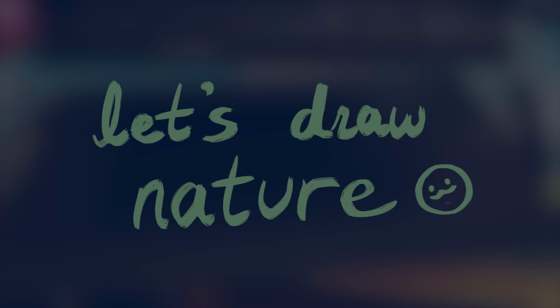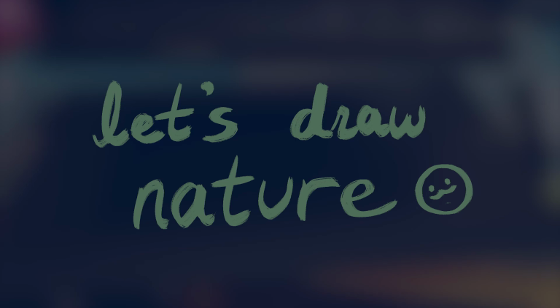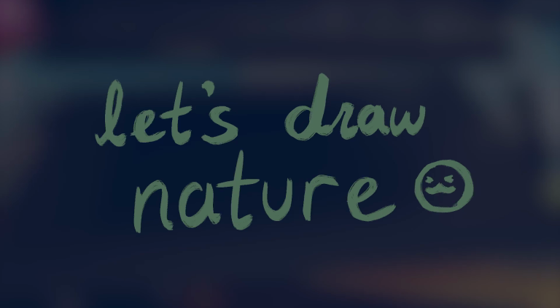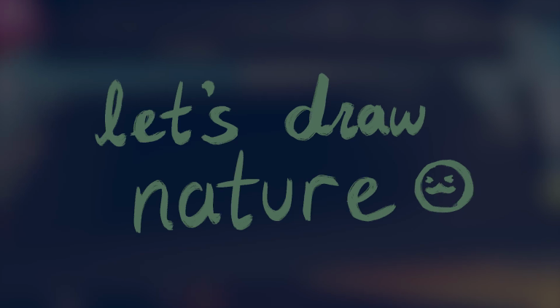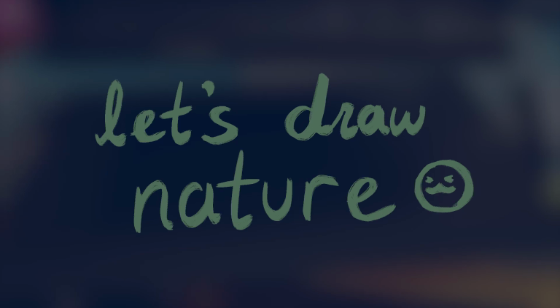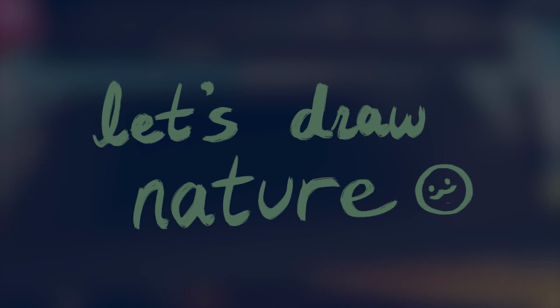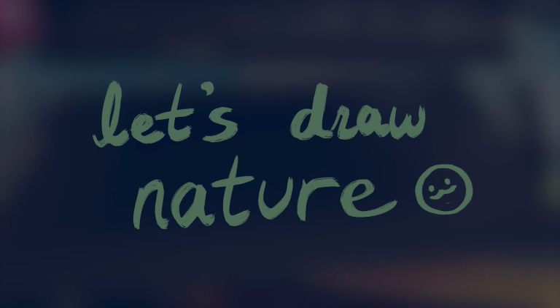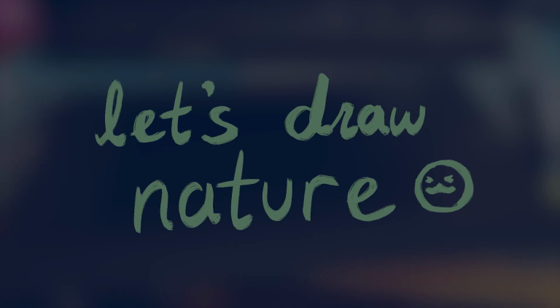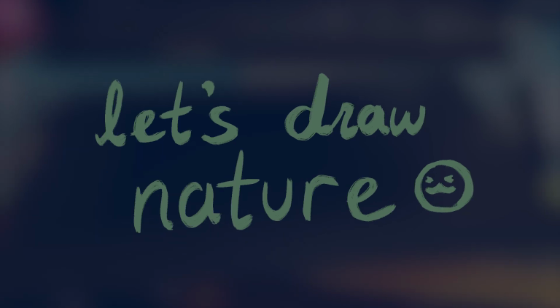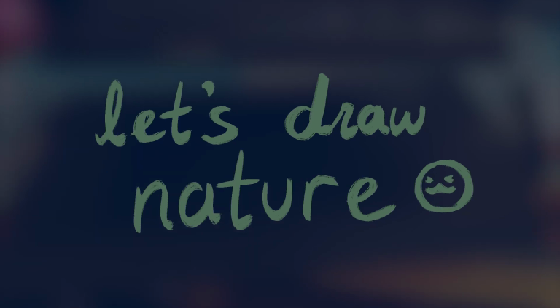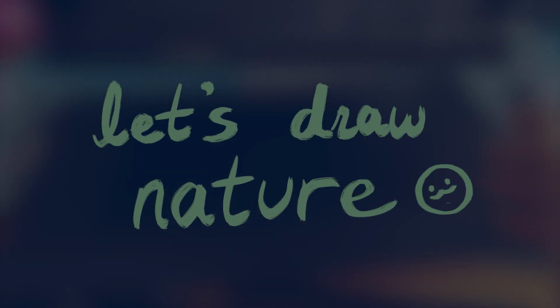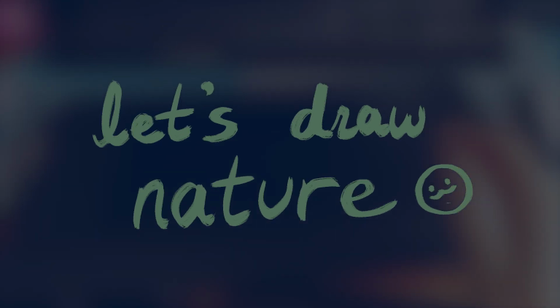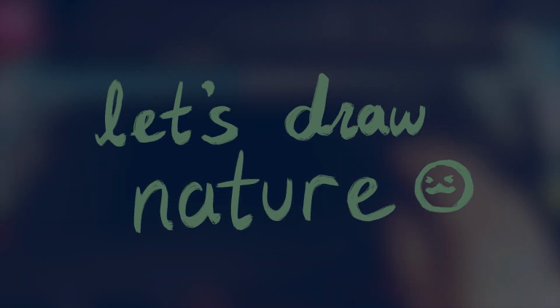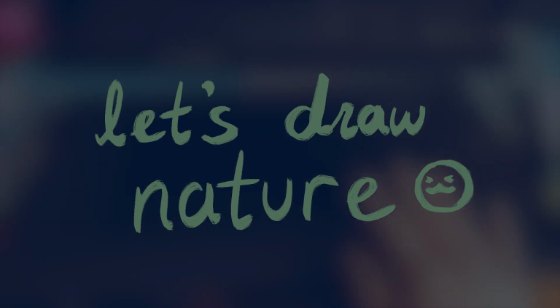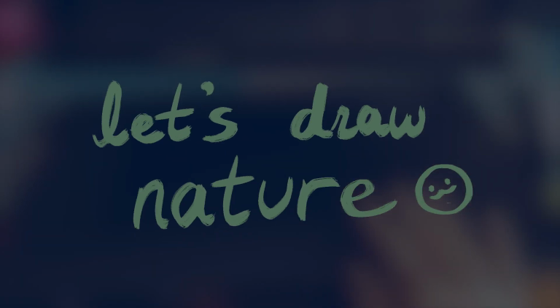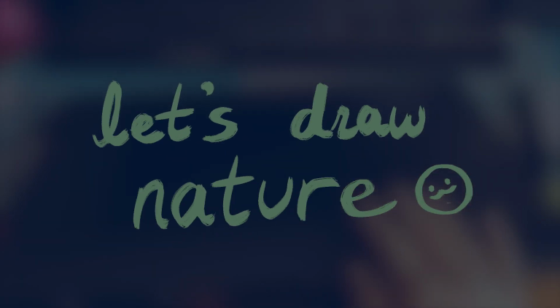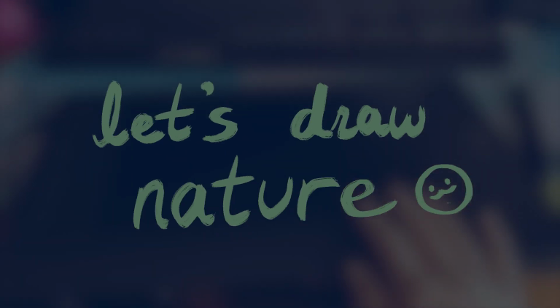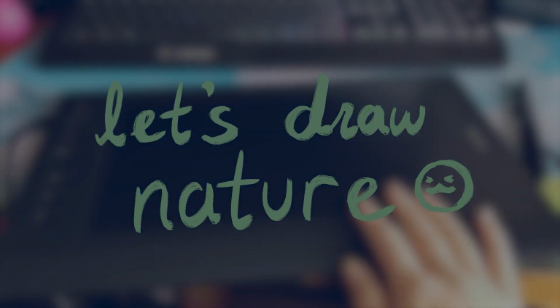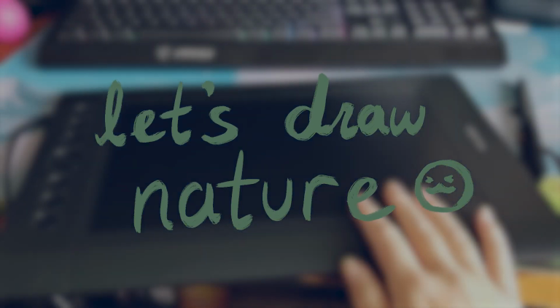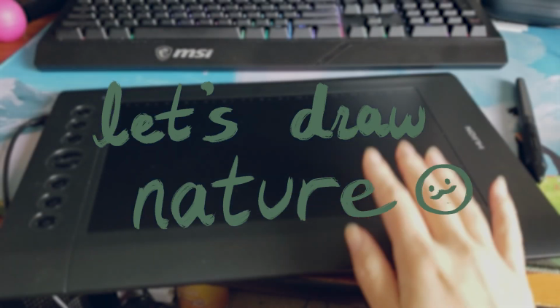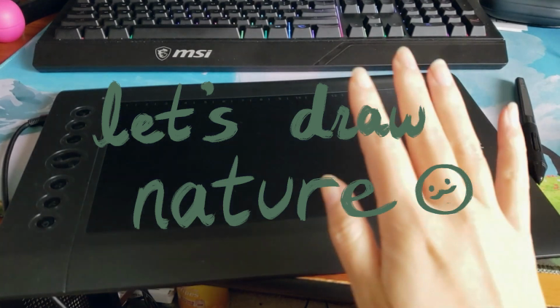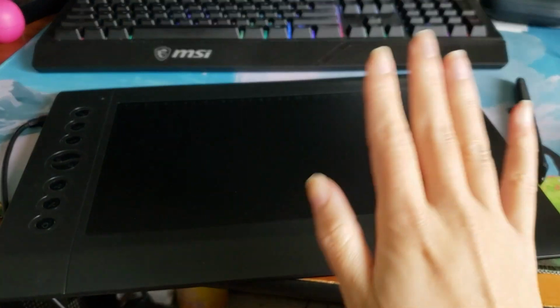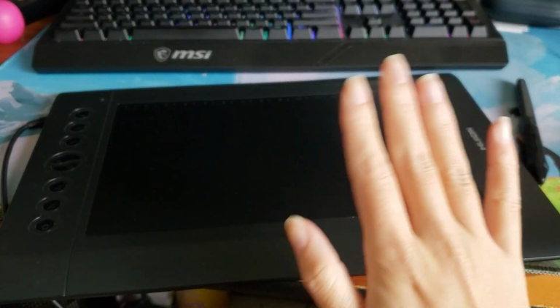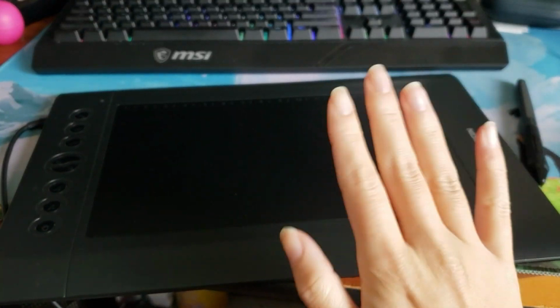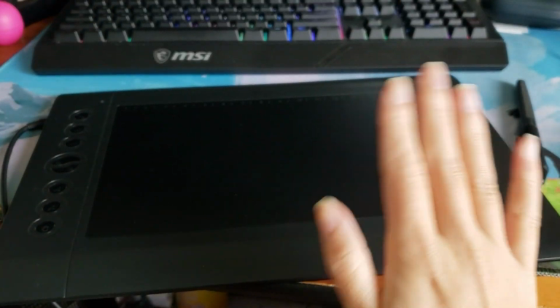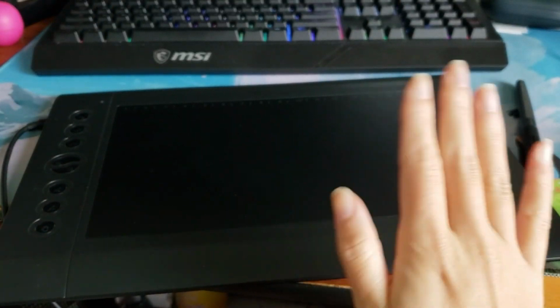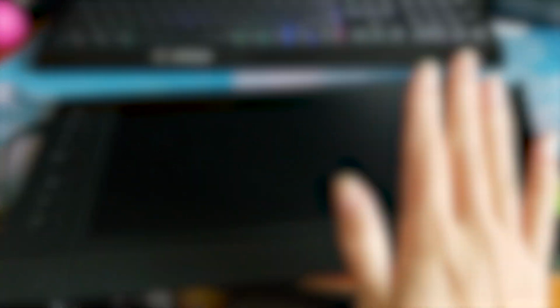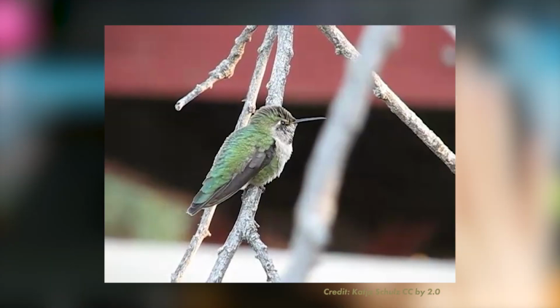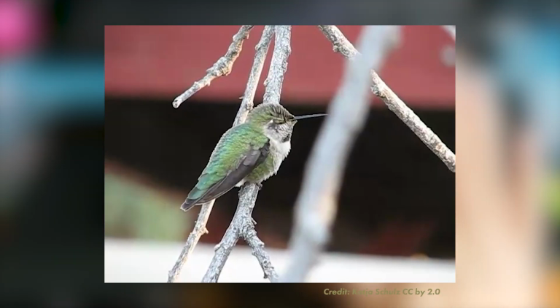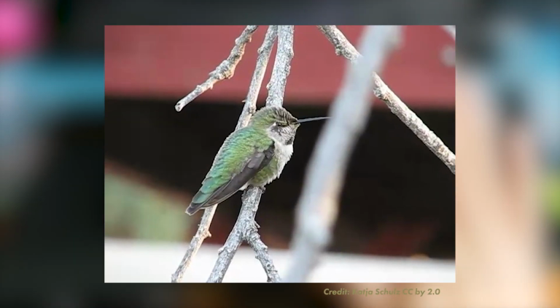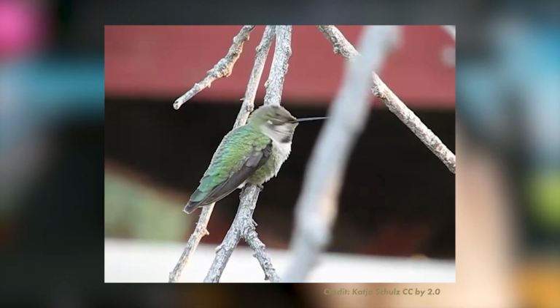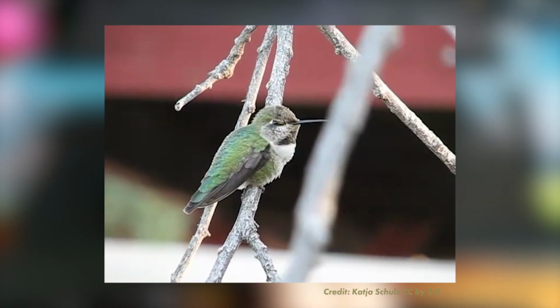Hello! We're back with the second episode of the Let's Draw Nature series. This time, we're focusing on the little Anna's hummingbird.